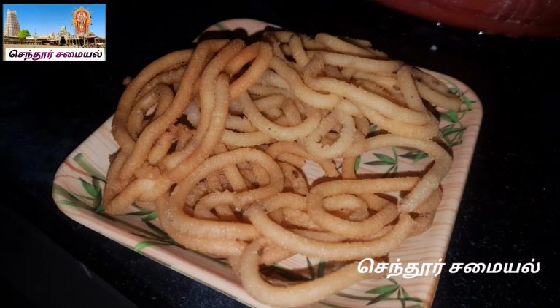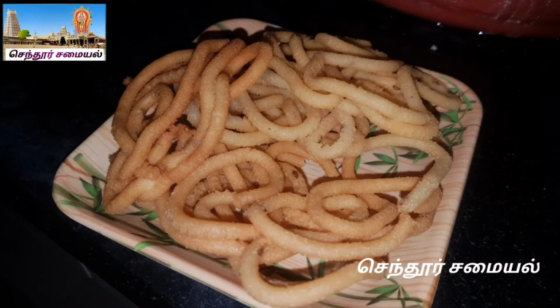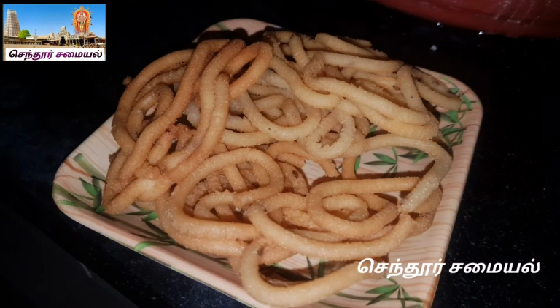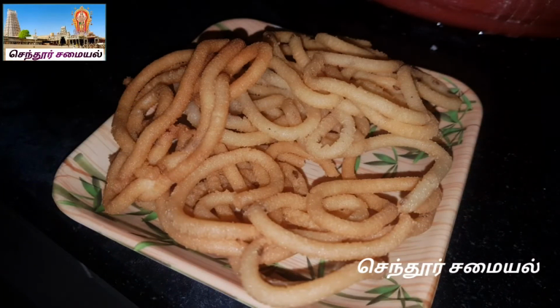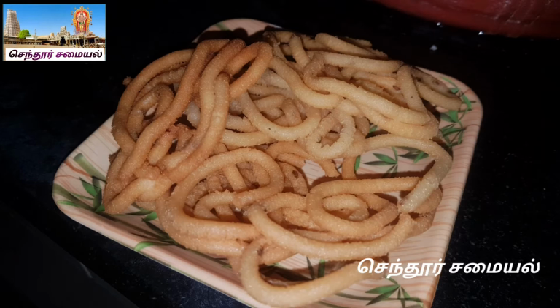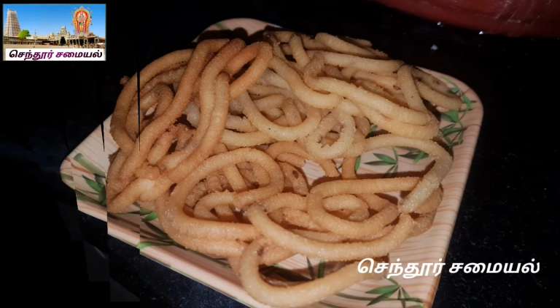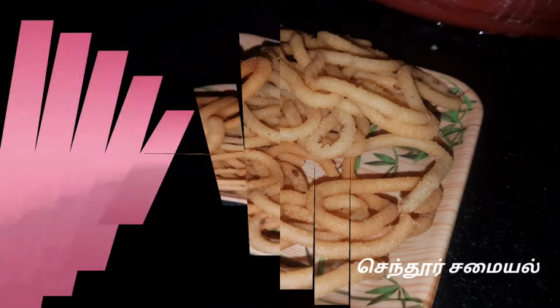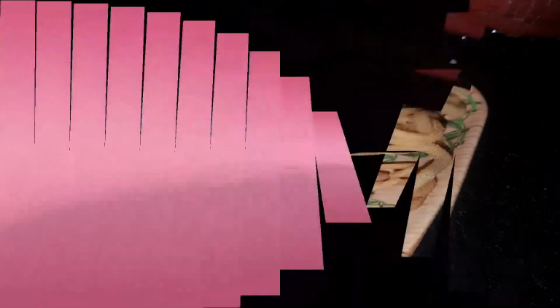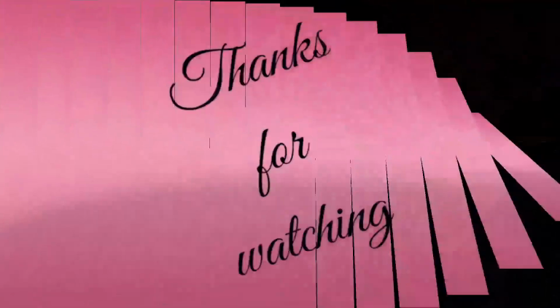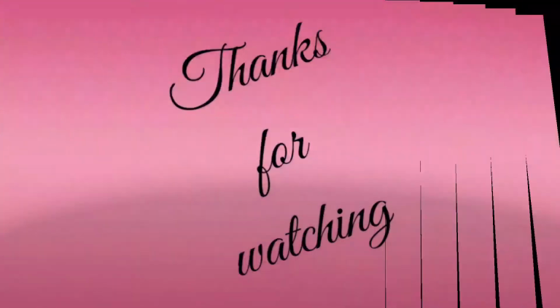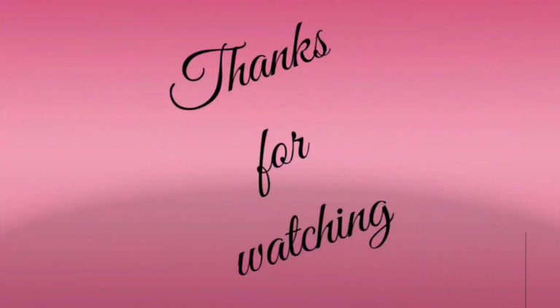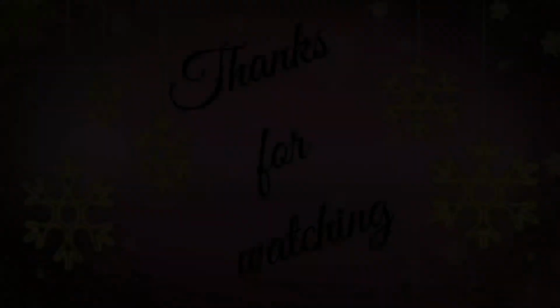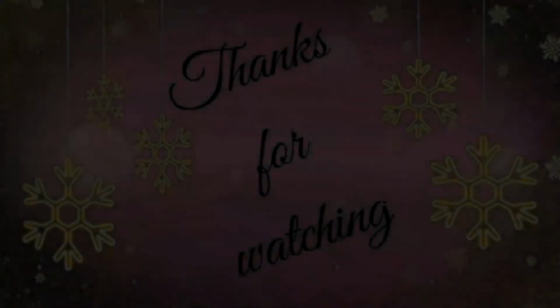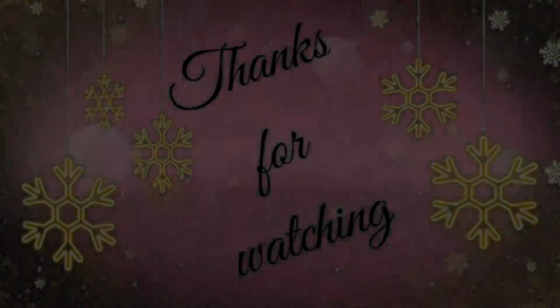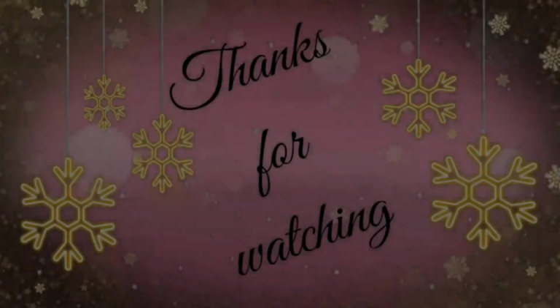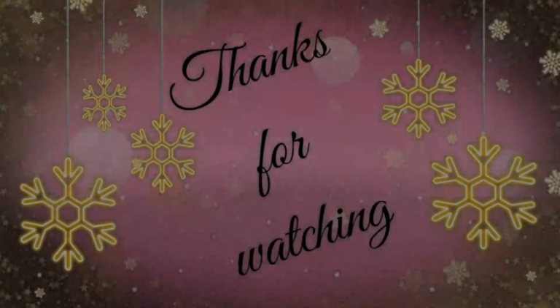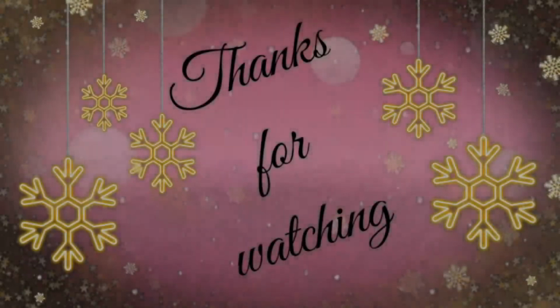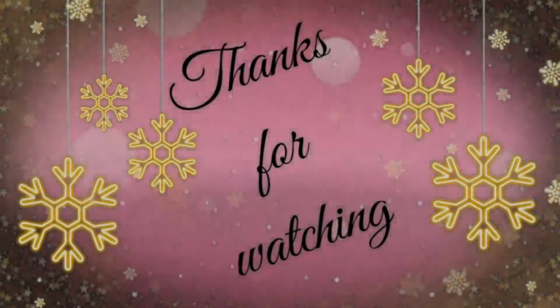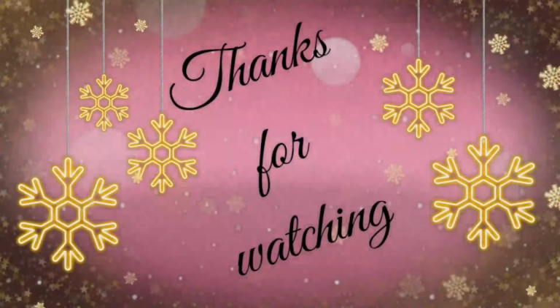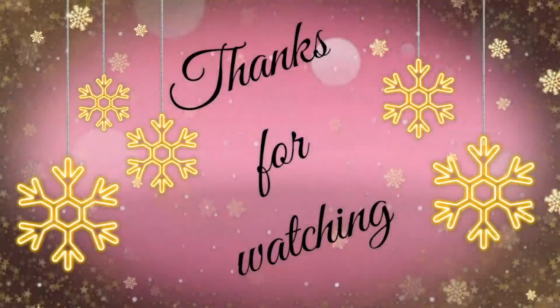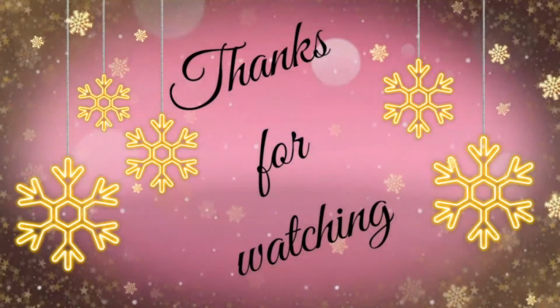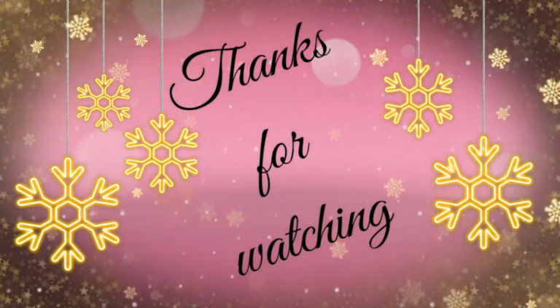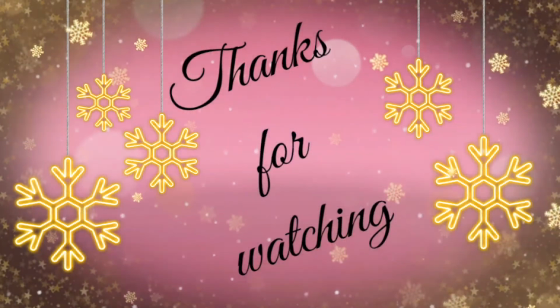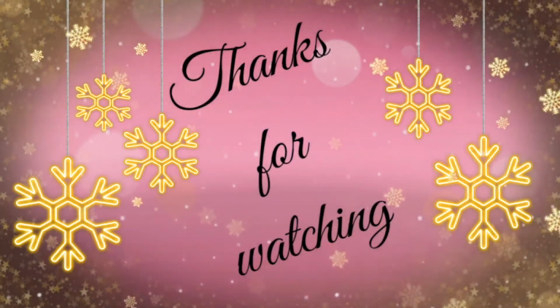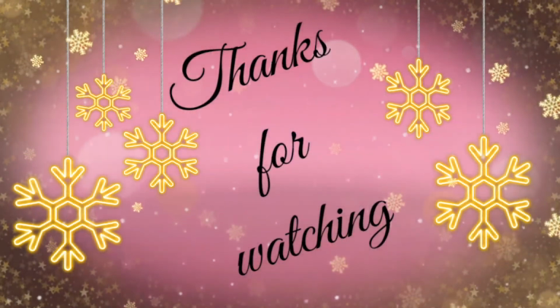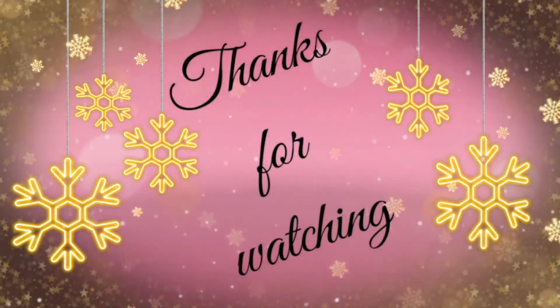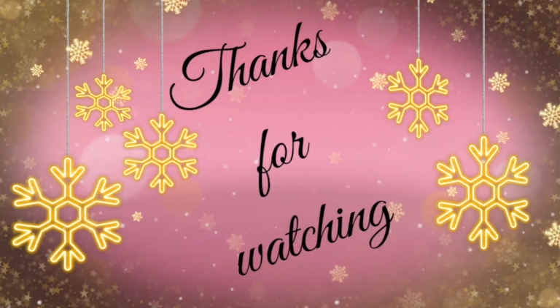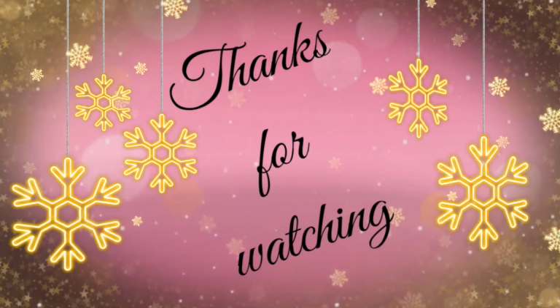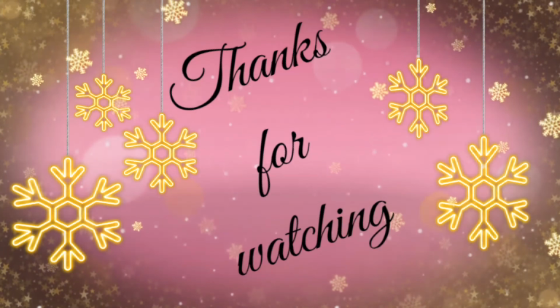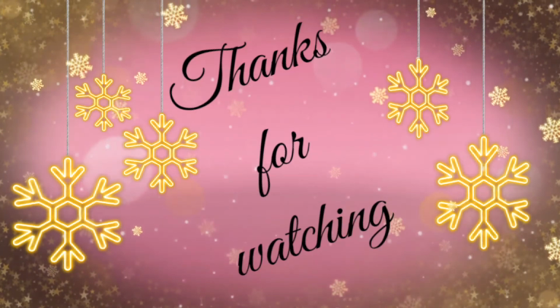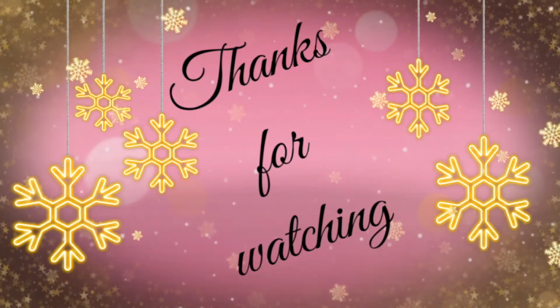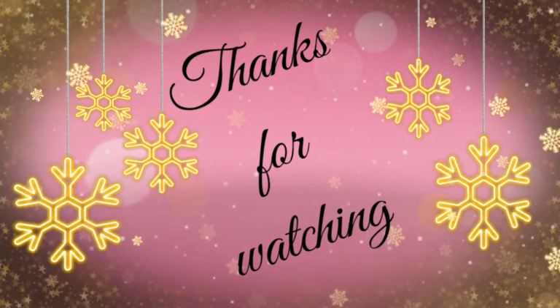If you like this video, subscribe to our channel. This is a nice video. Bye, thank you, thanks for watching.